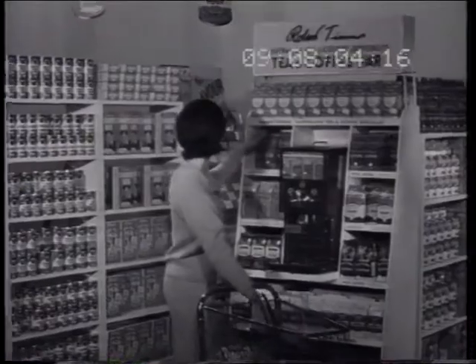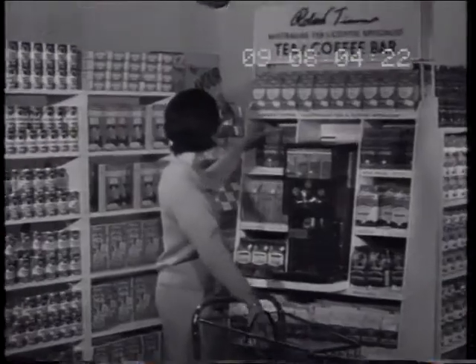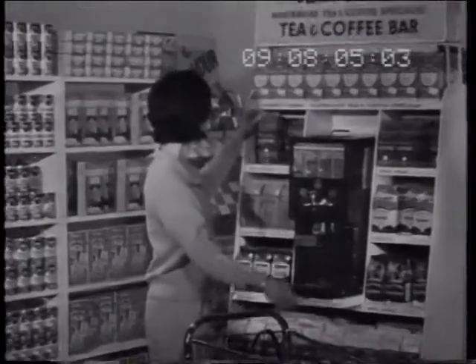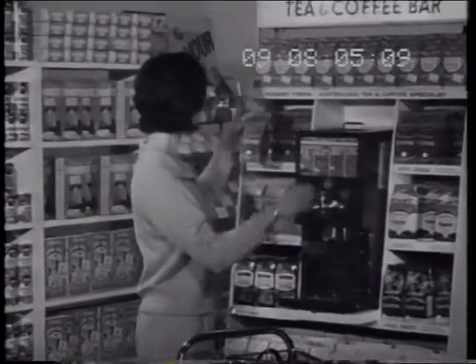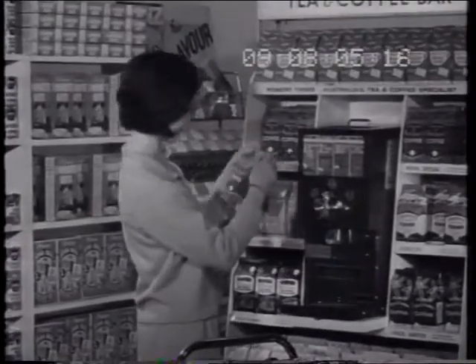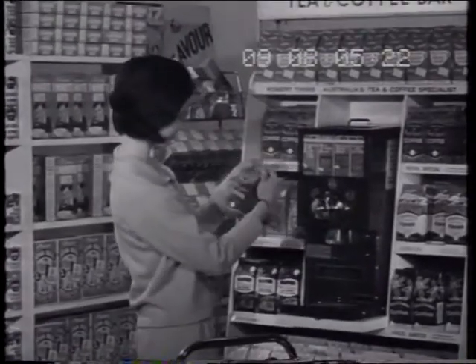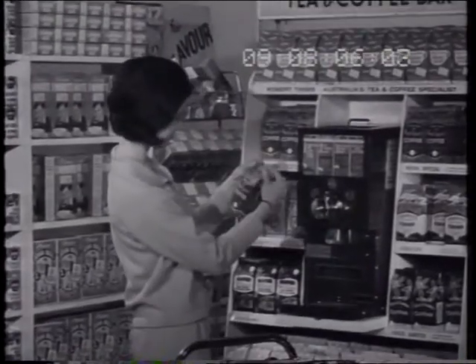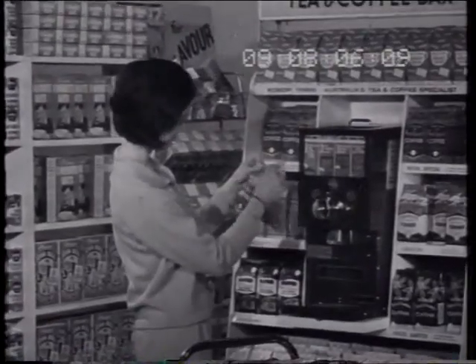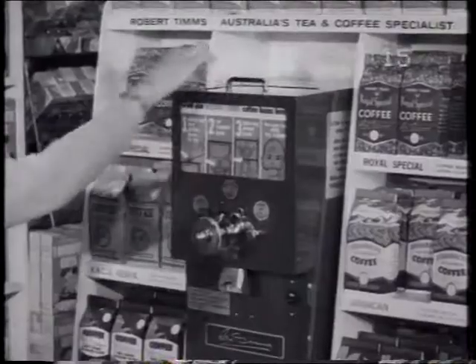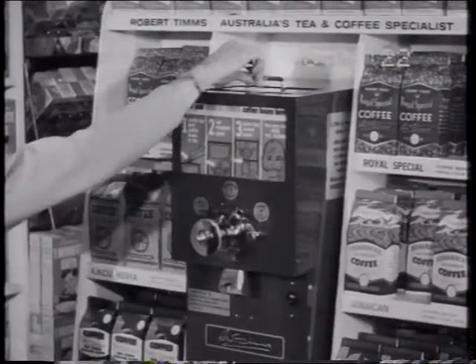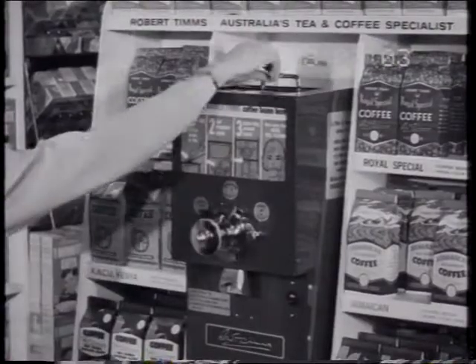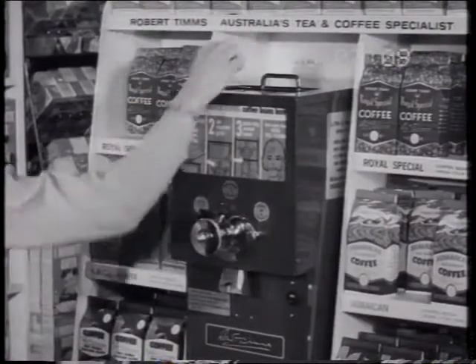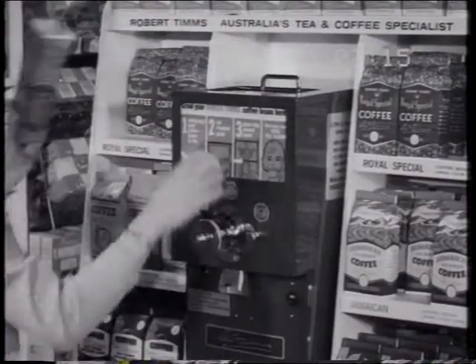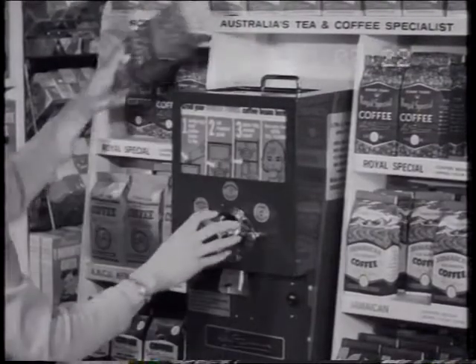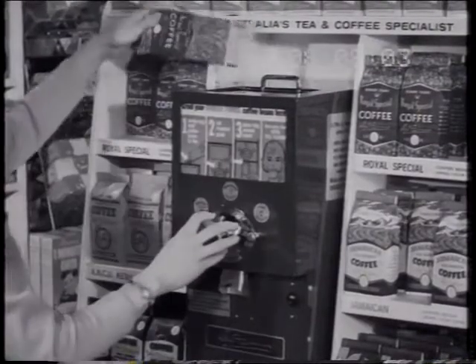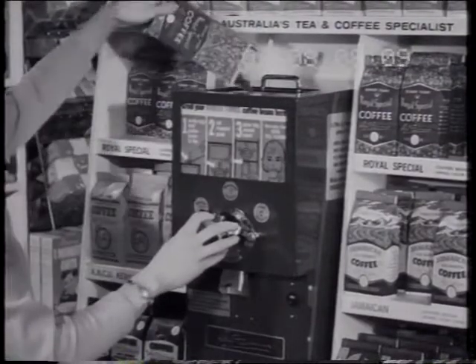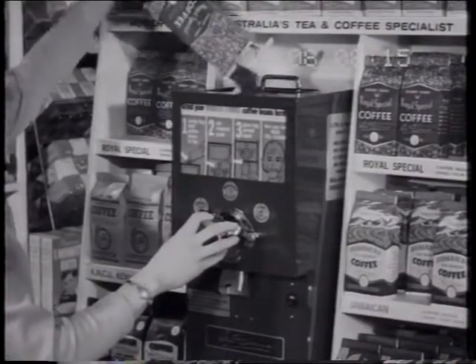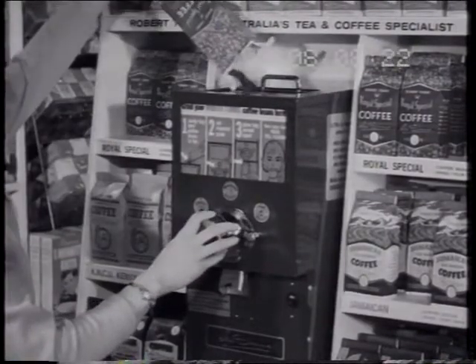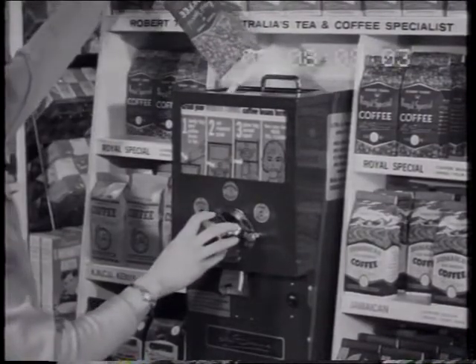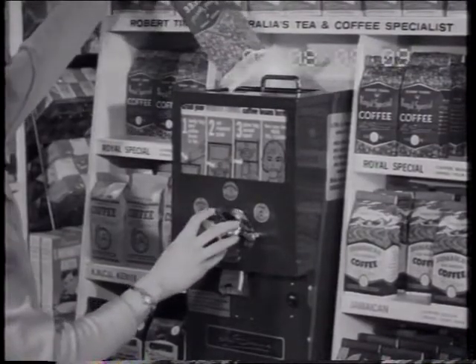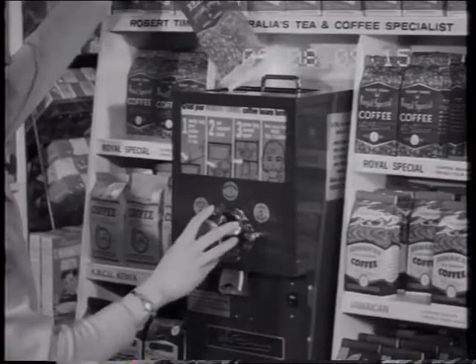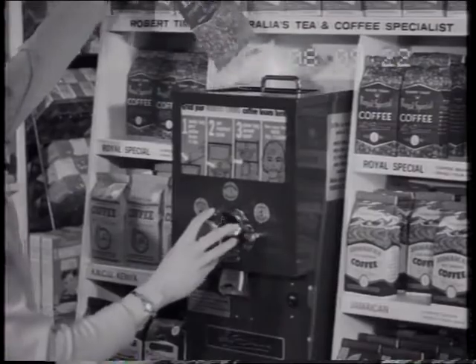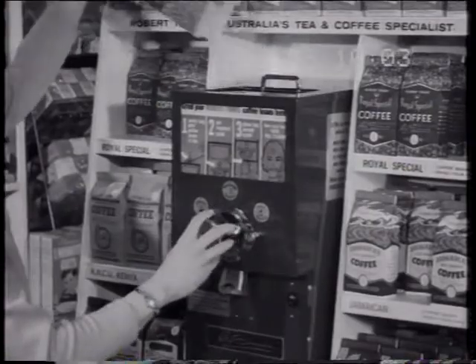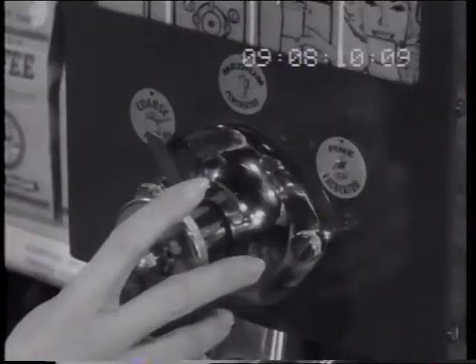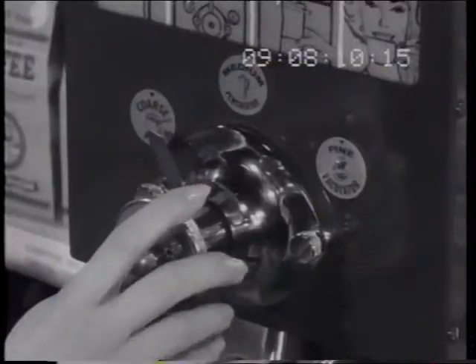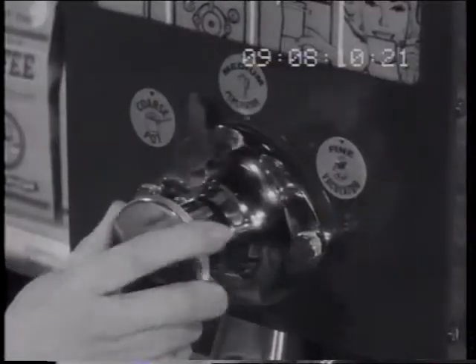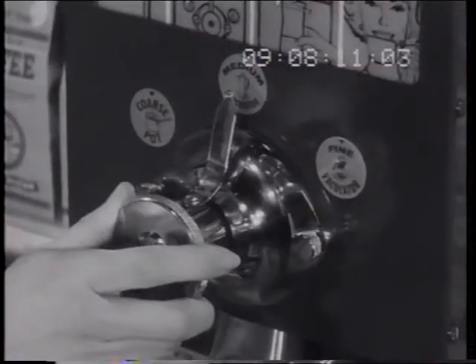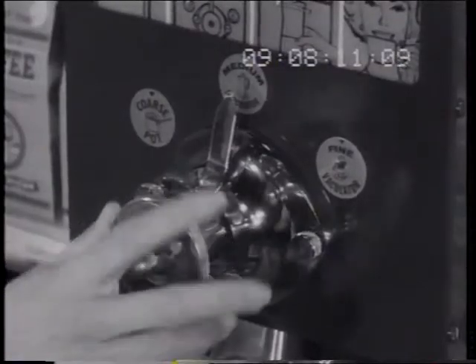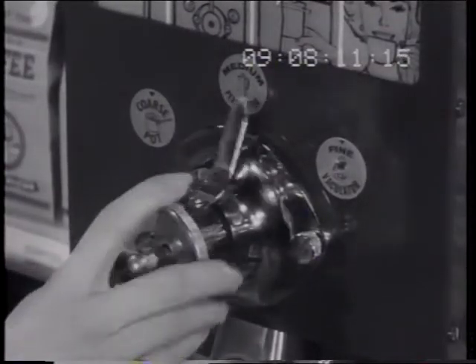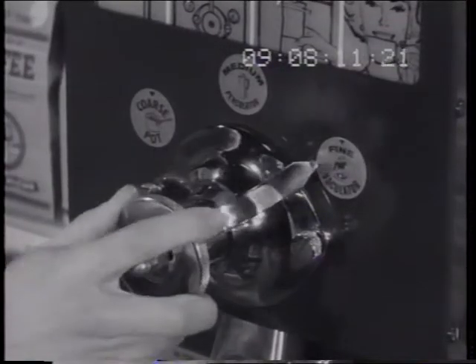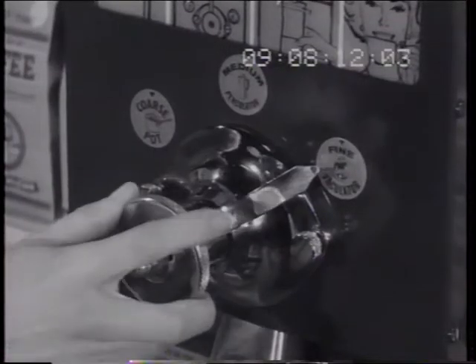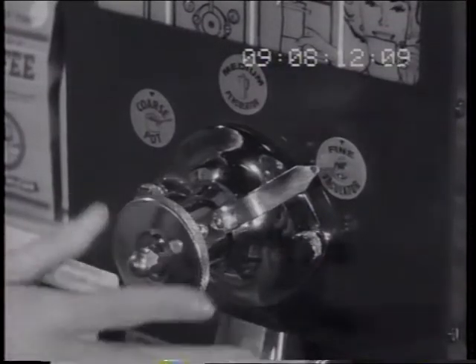Now you can grind to your own requirements. The coffee beans go in here. What do you need? Coarse, medium, or fine ground?